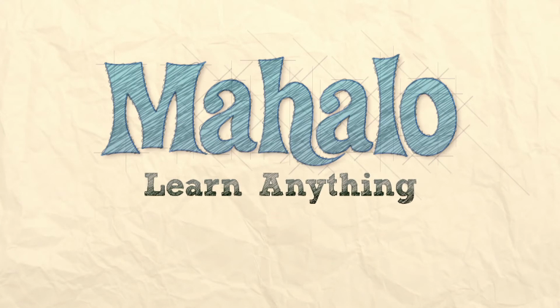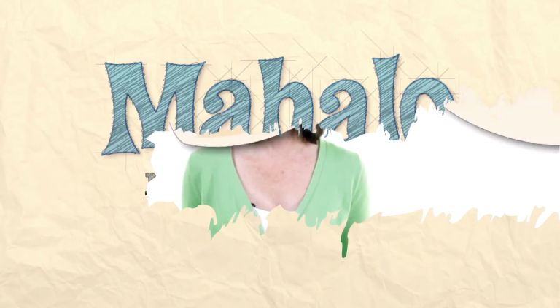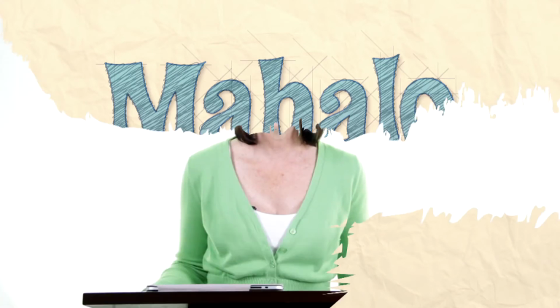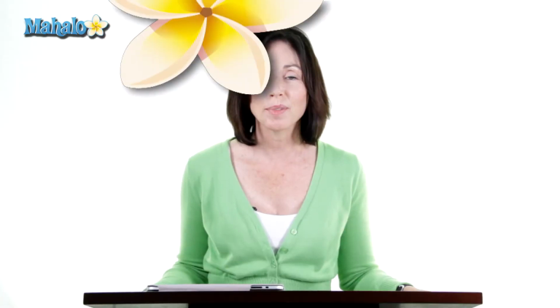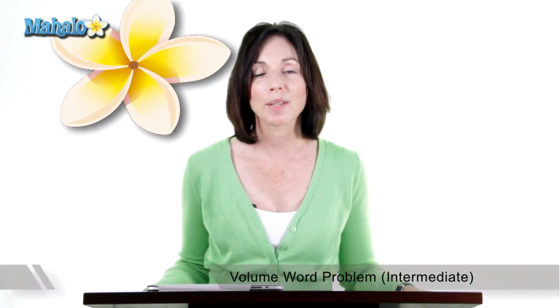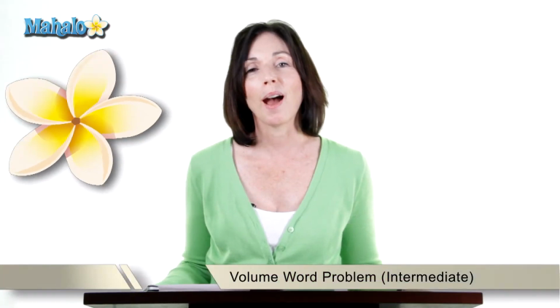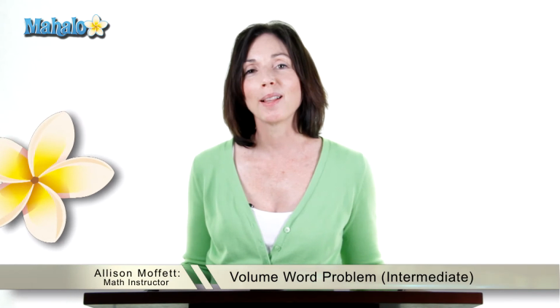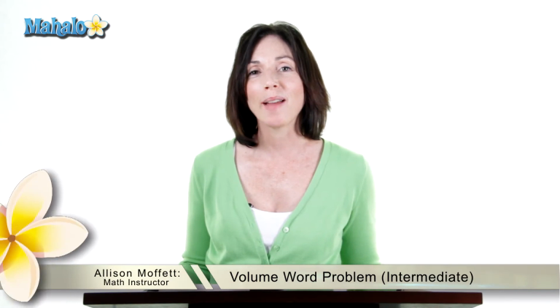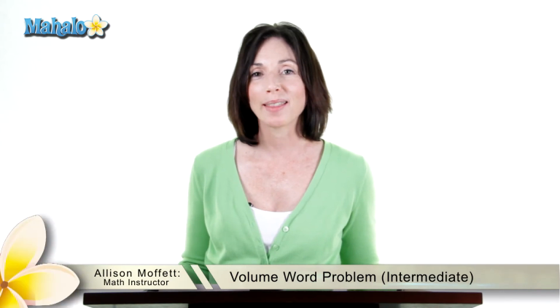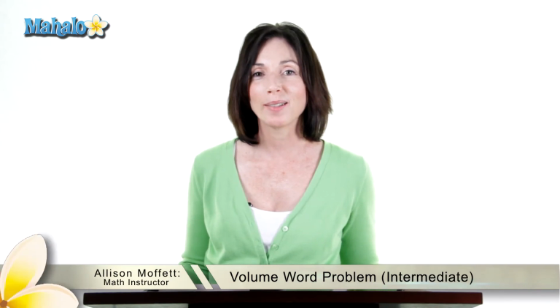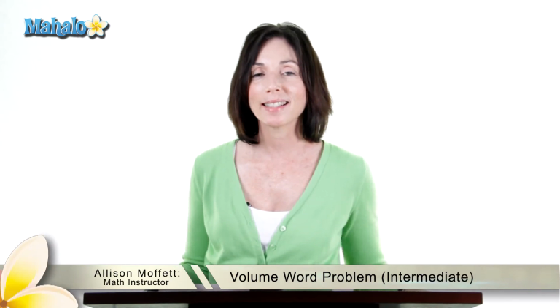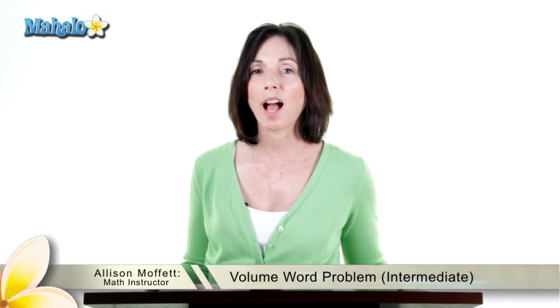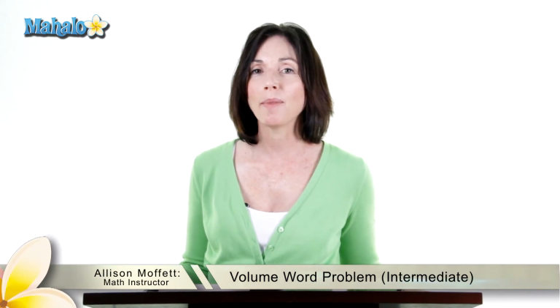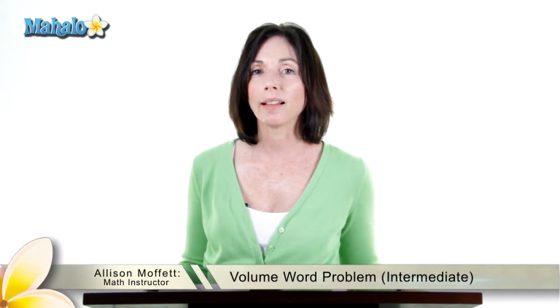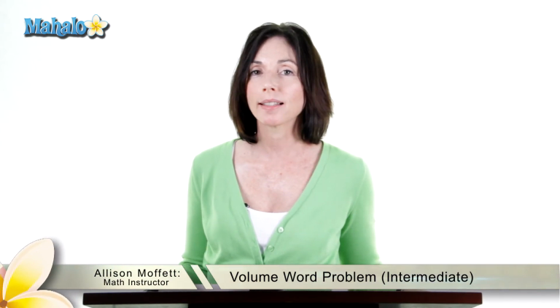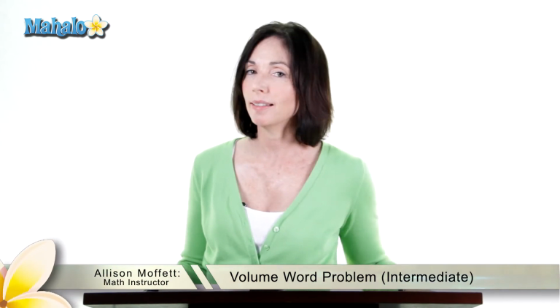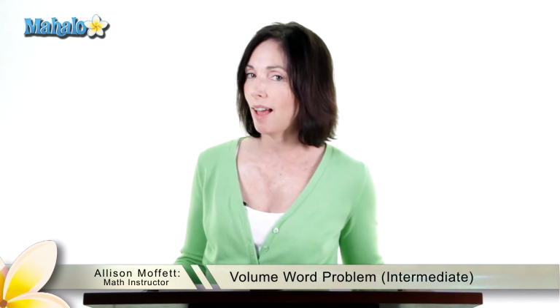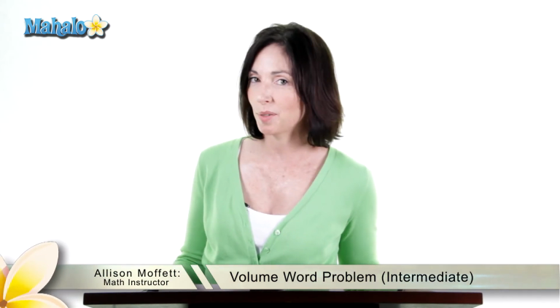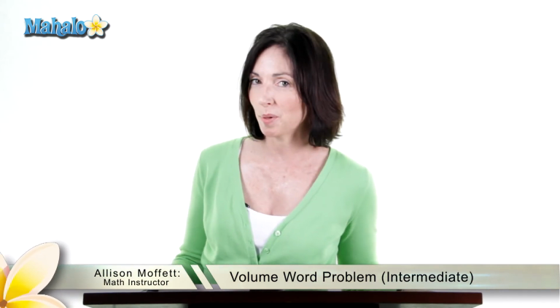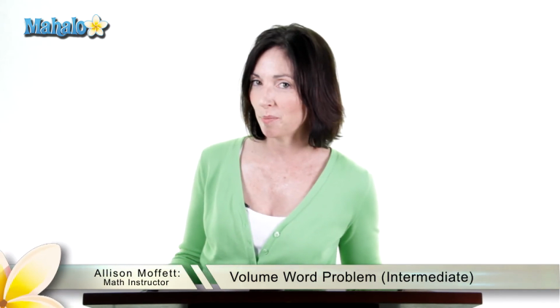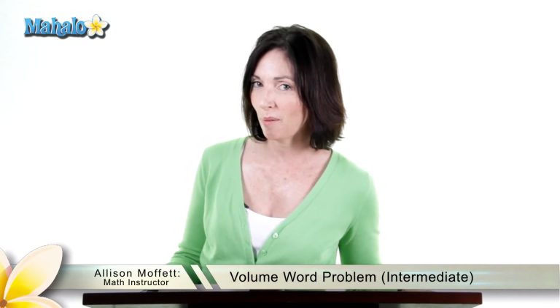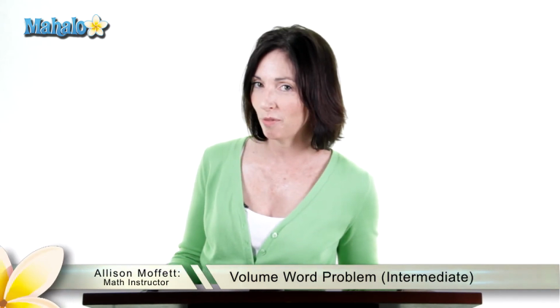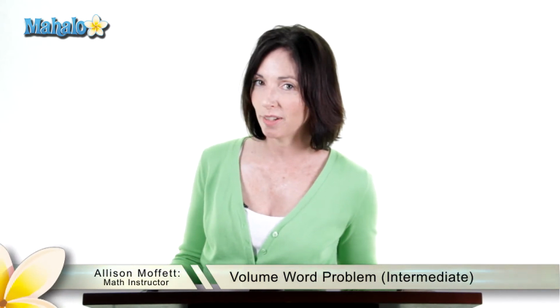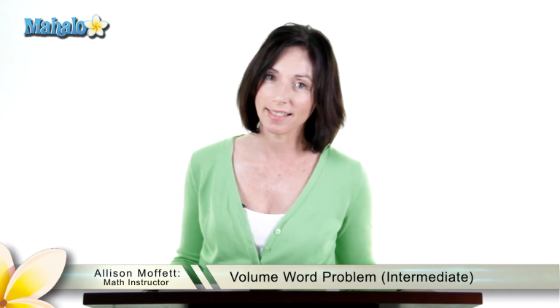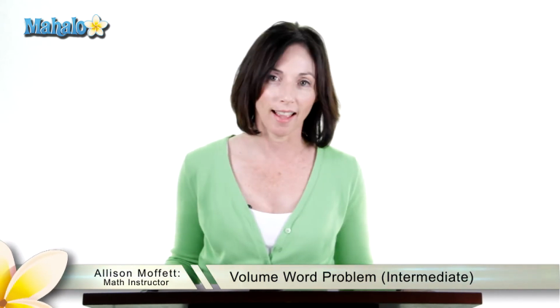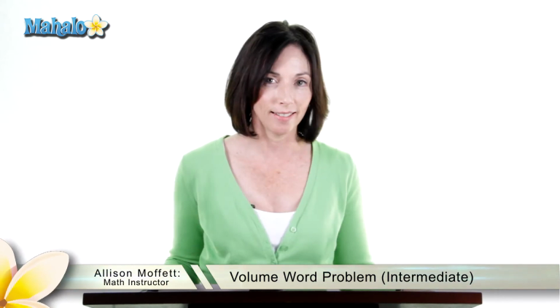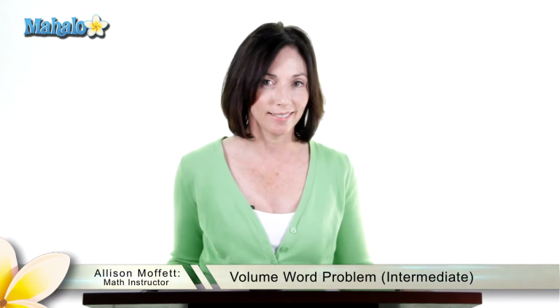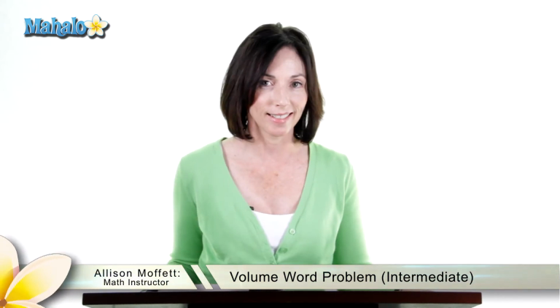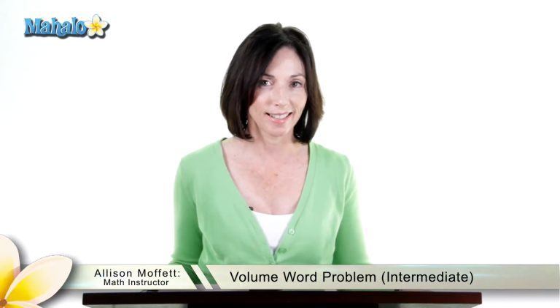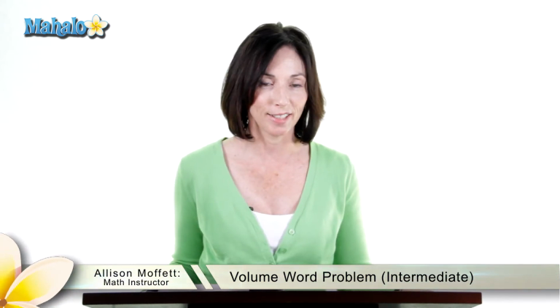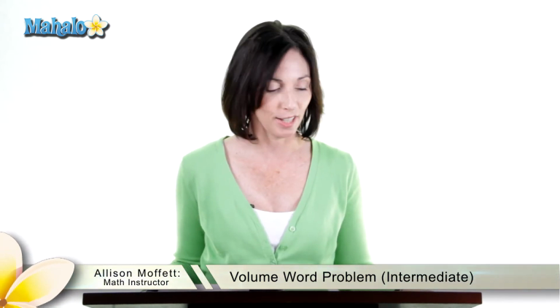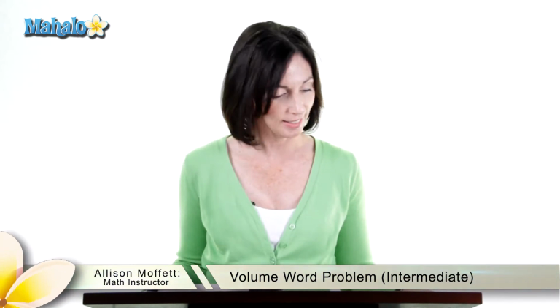Welcome to the Mahalo Math Quiz. I'm Allison. I have a word problem for you today. Let's take a look.